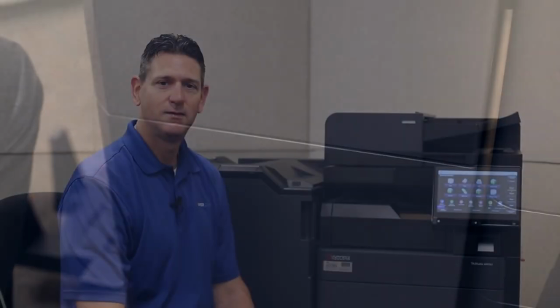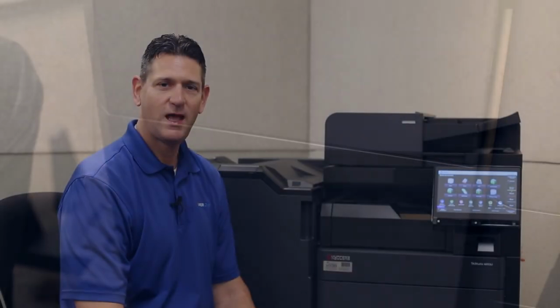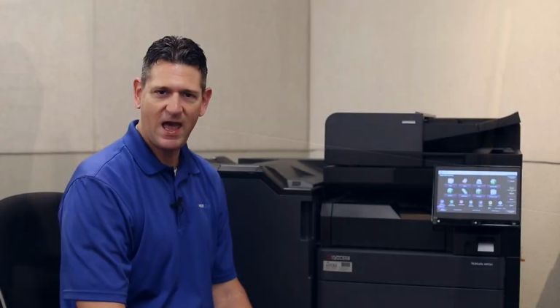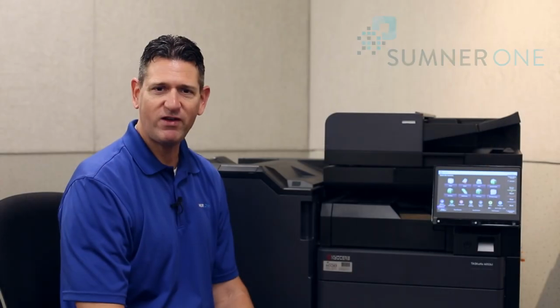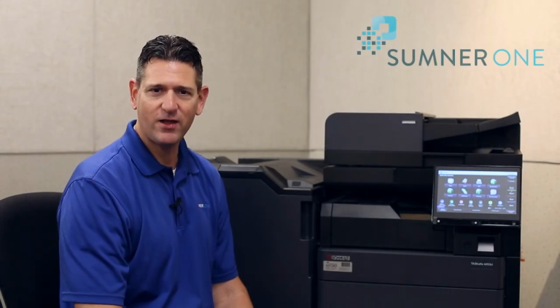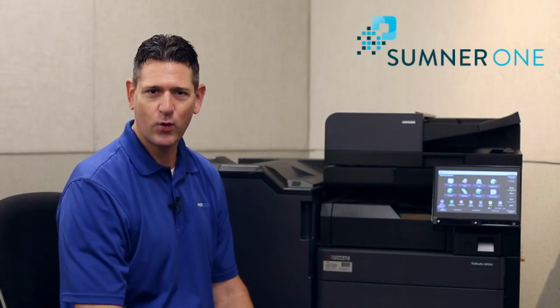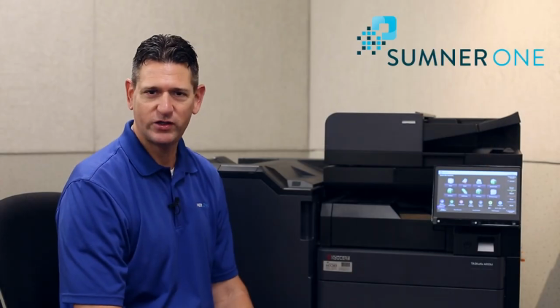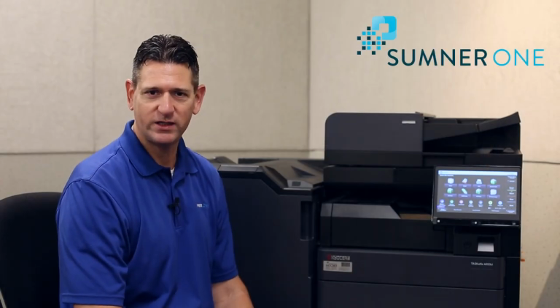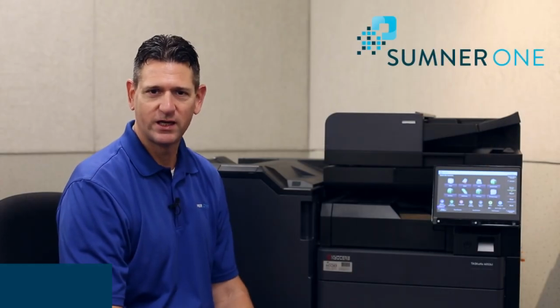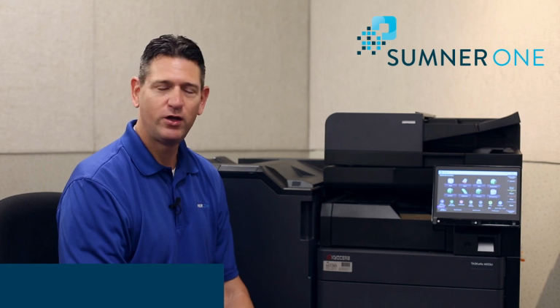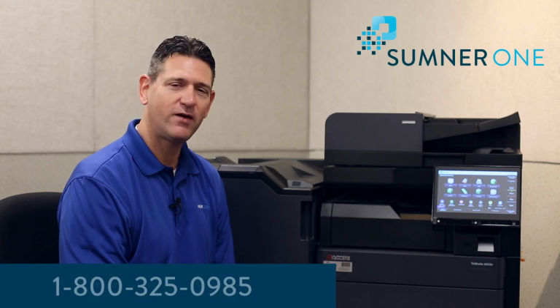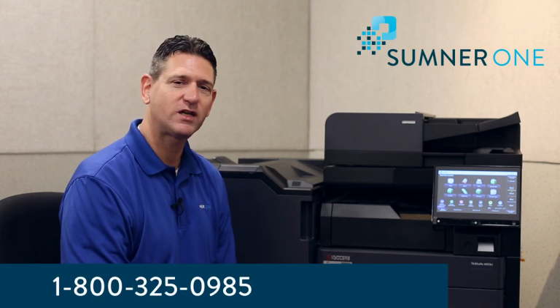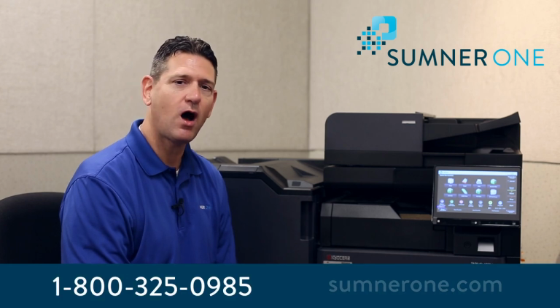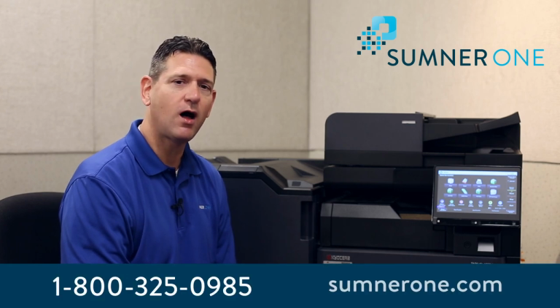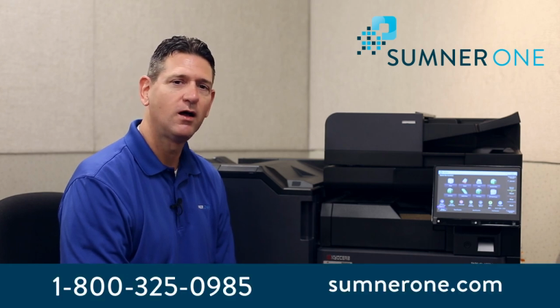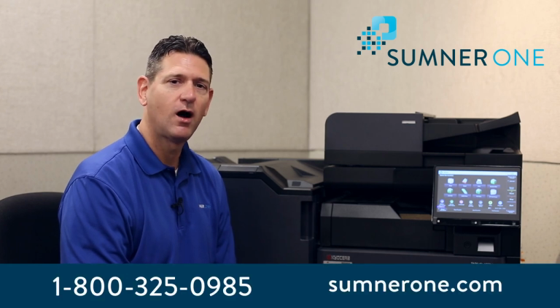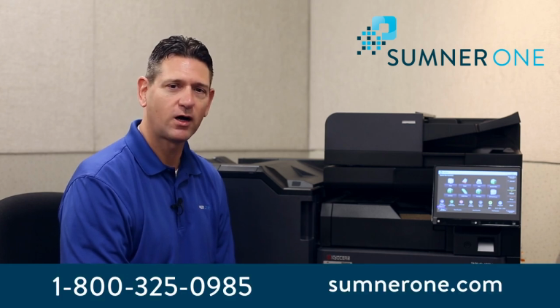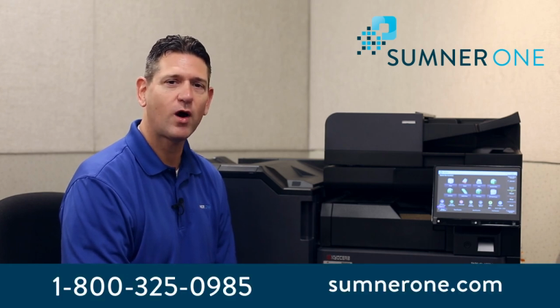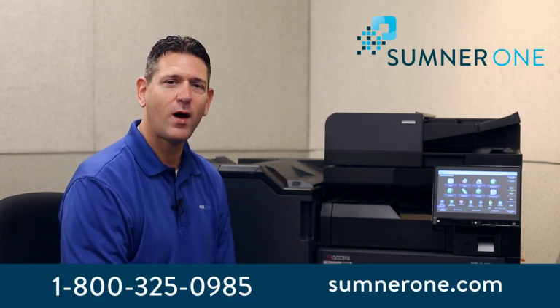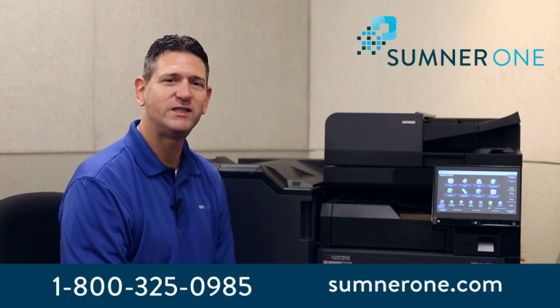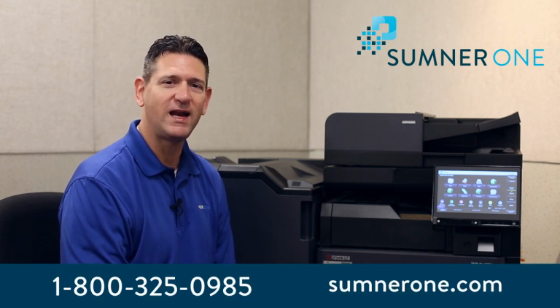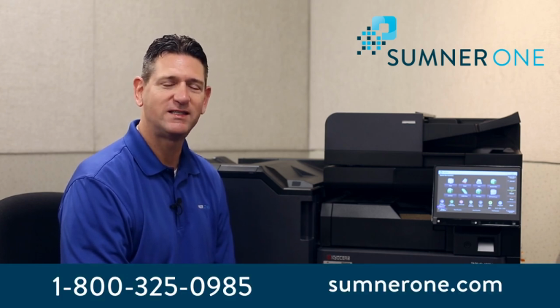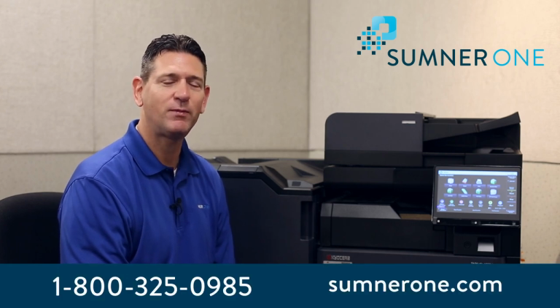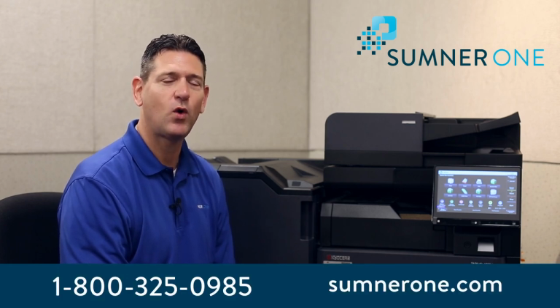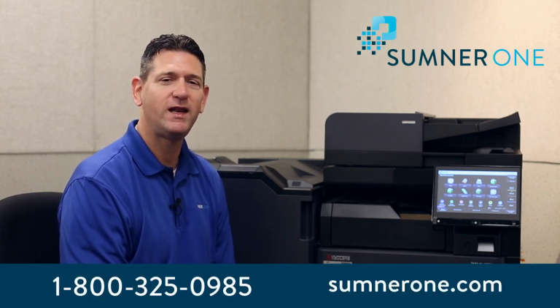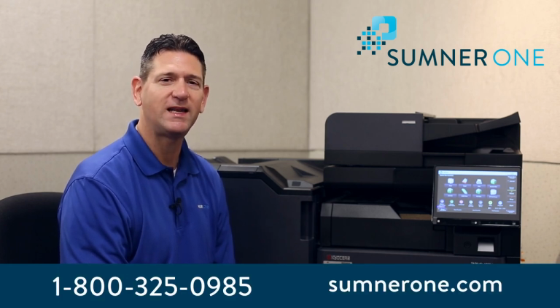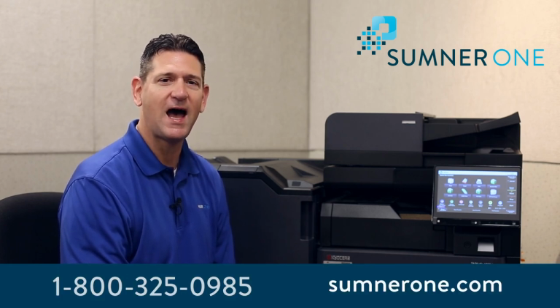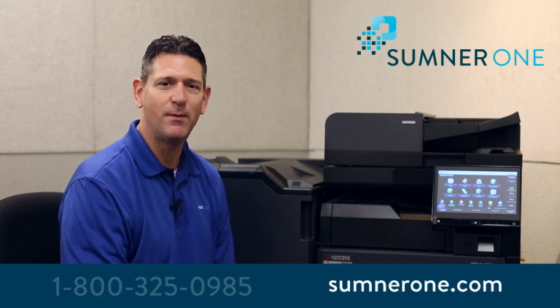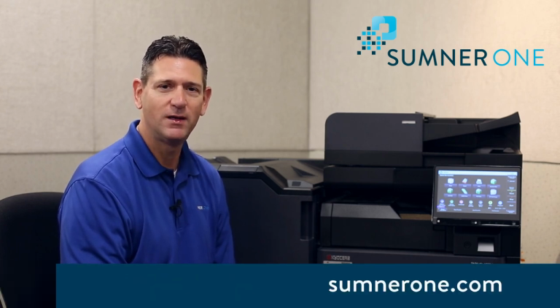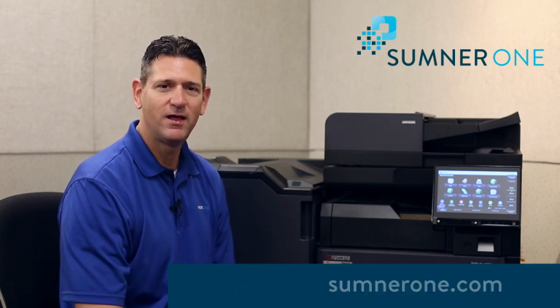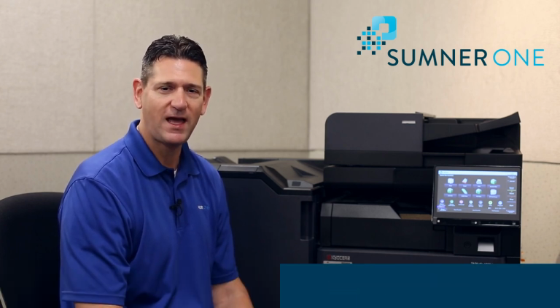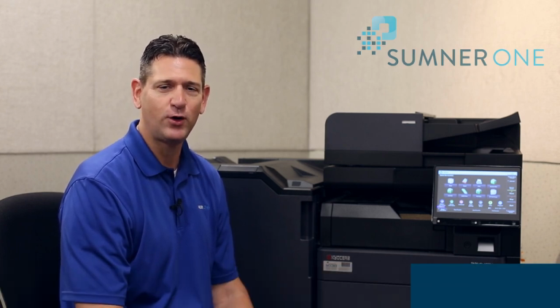If you have any other questions, you can give us a call or go to our website at SumnerOne.com. Thank you.